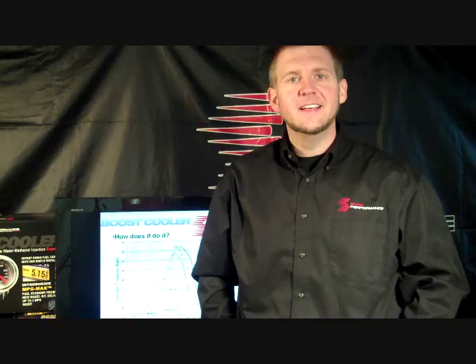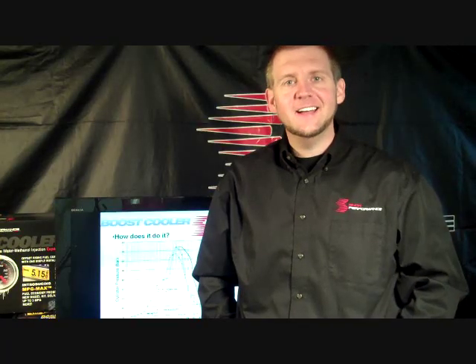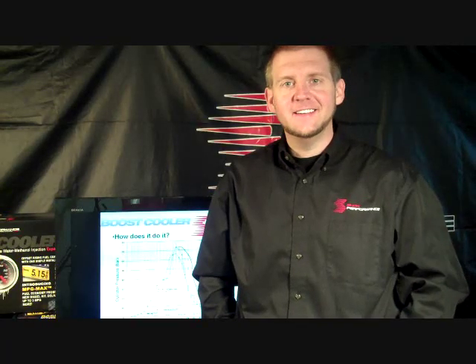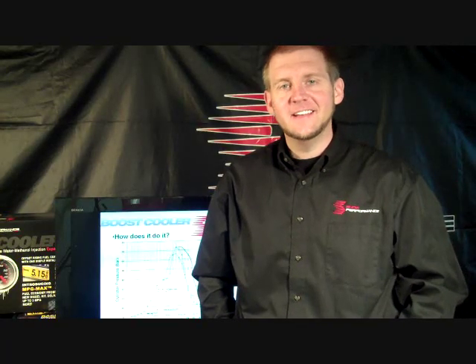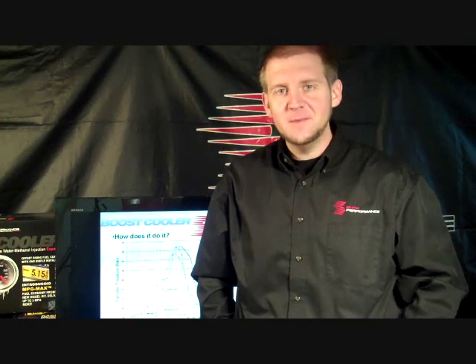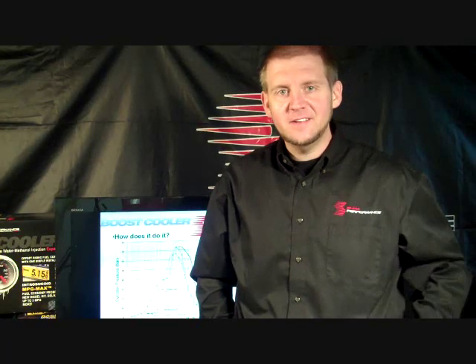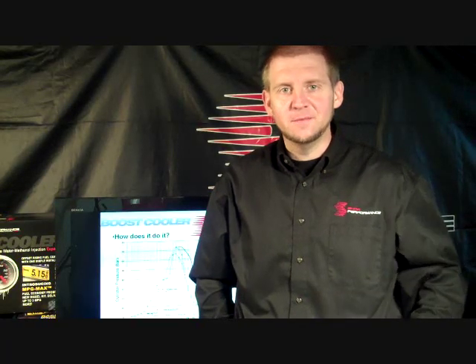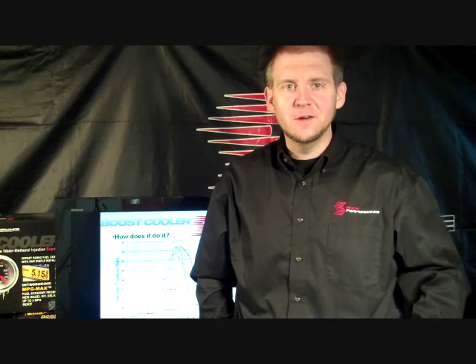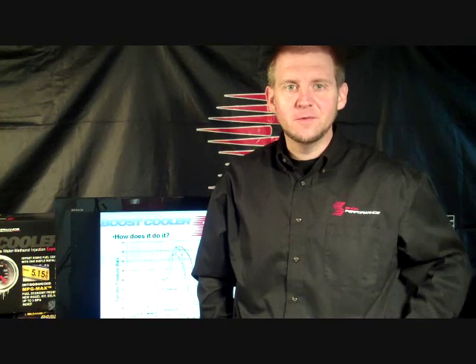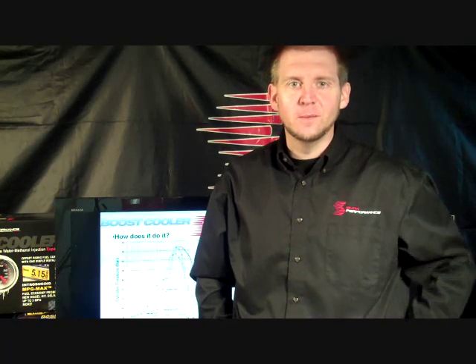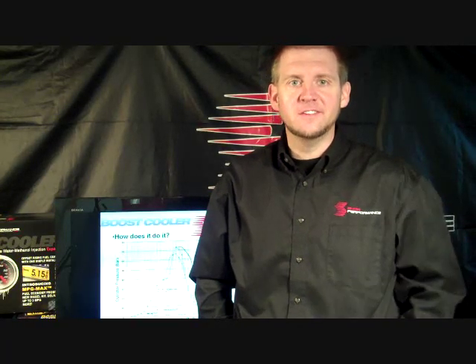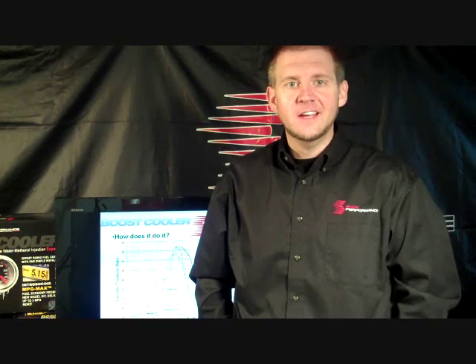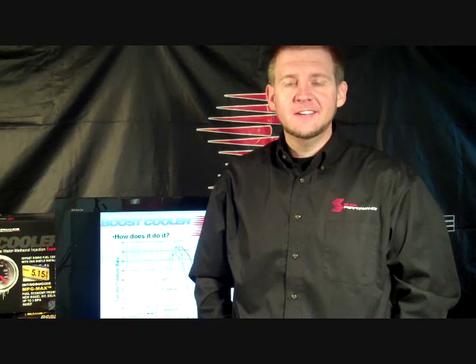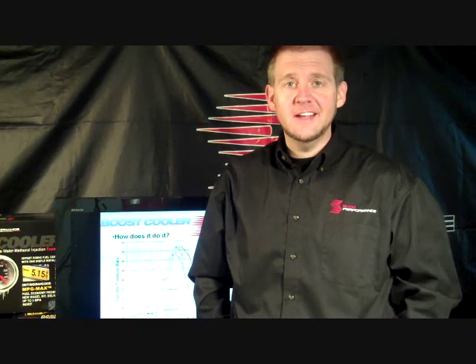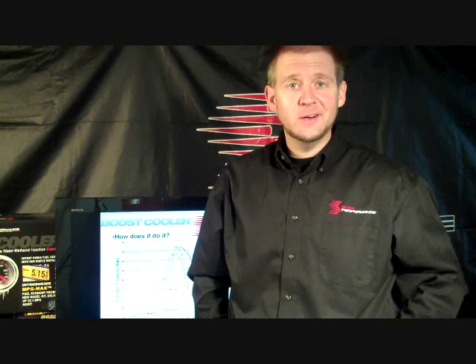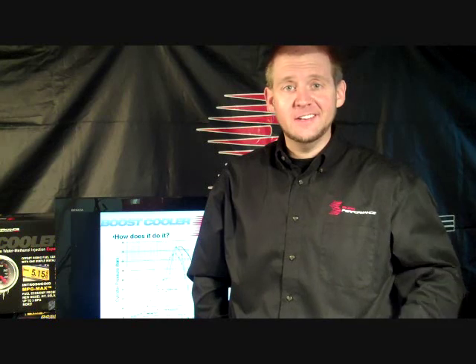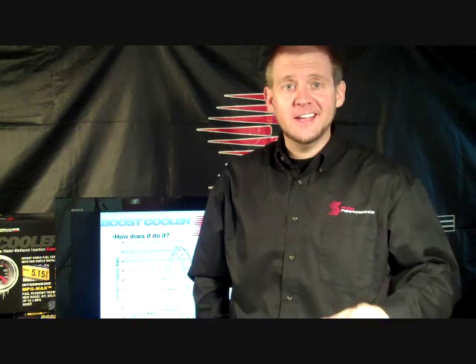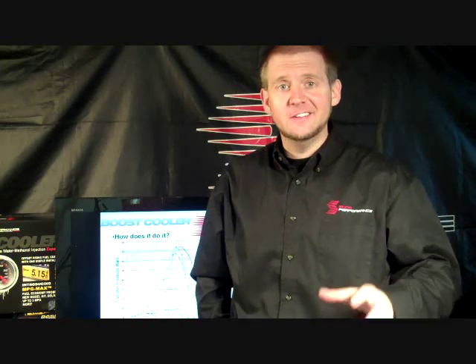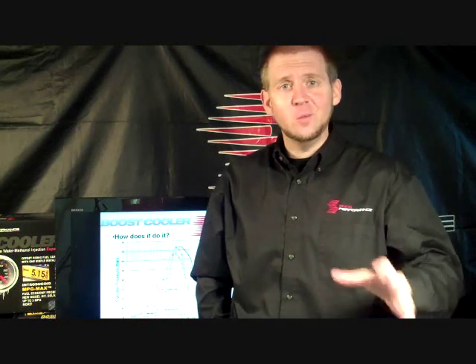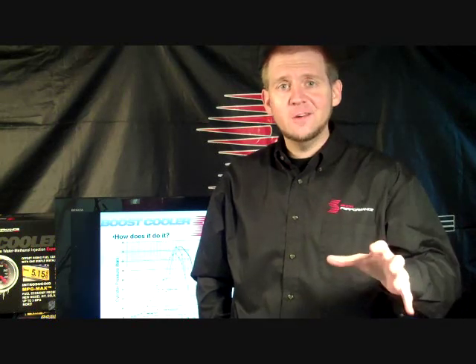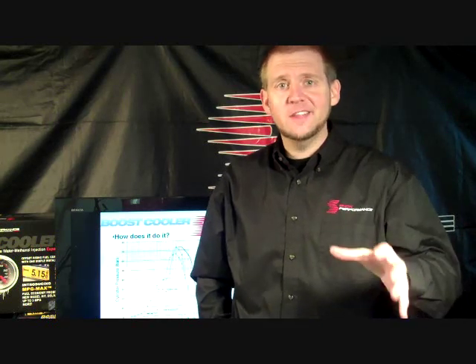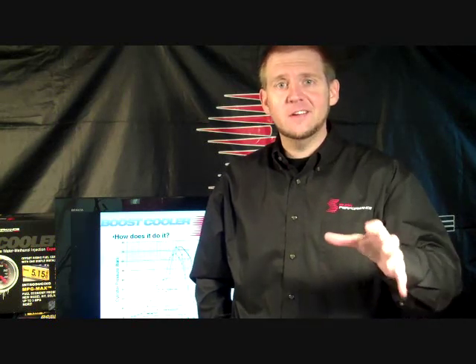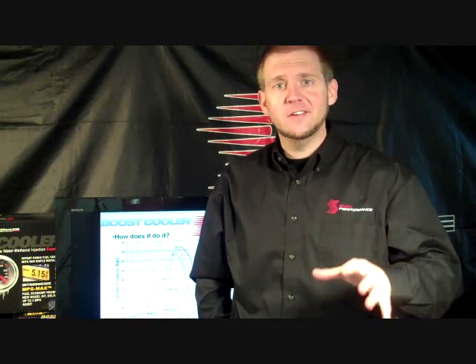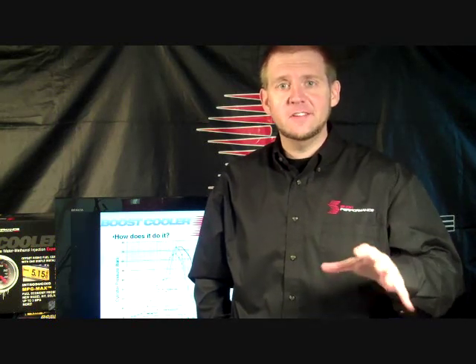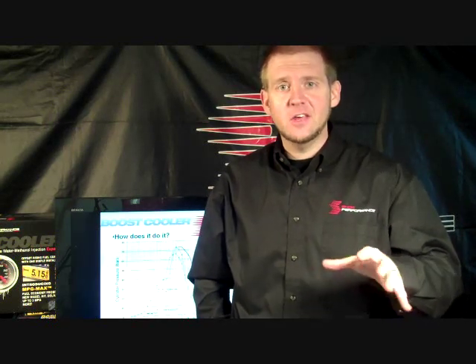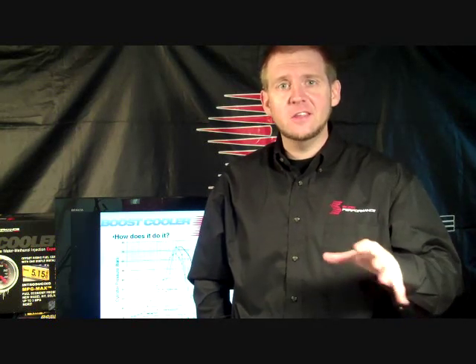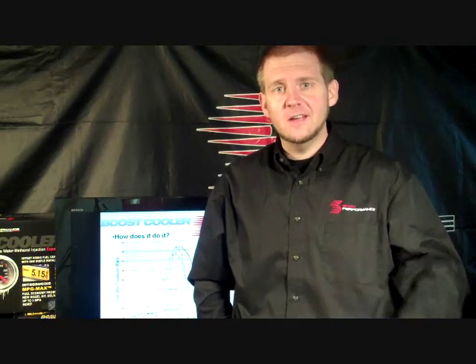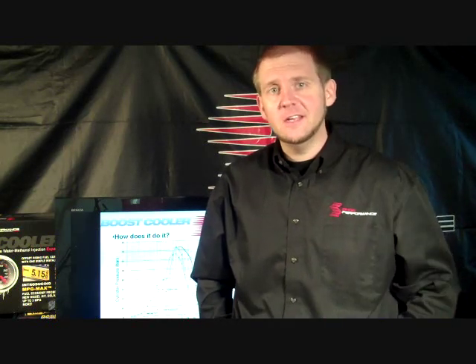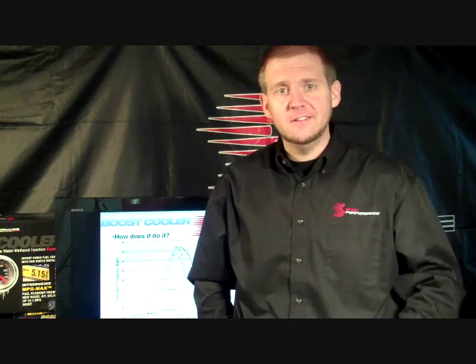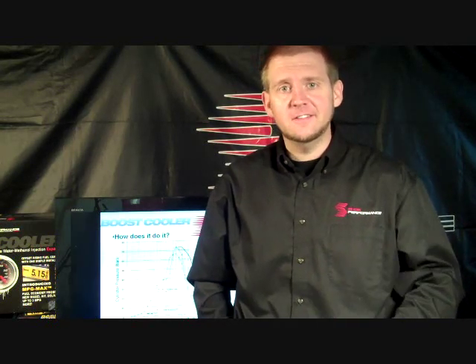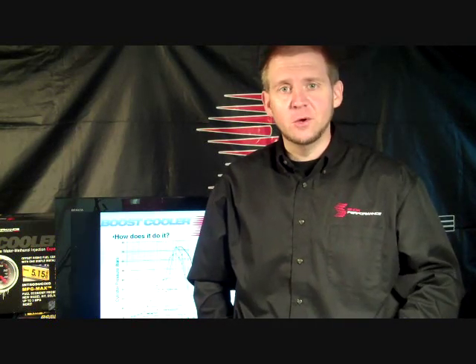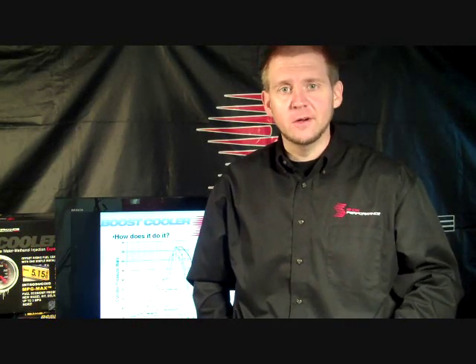Hi, I'm Andy from Snow Performance. Today we're going to look at: does water methanol increase injection timing in a diesel motor?